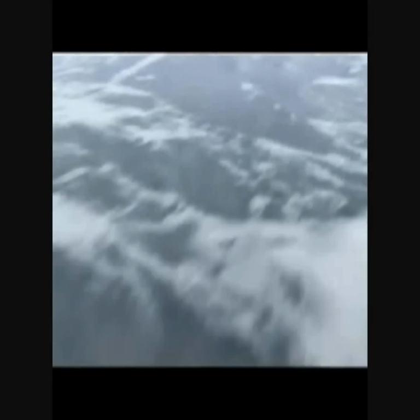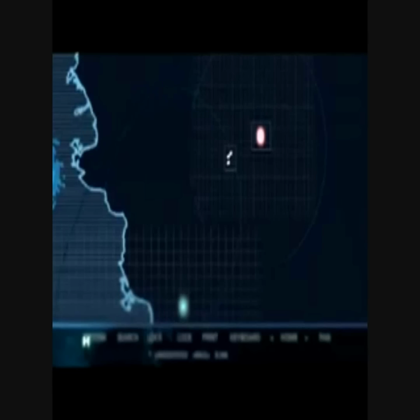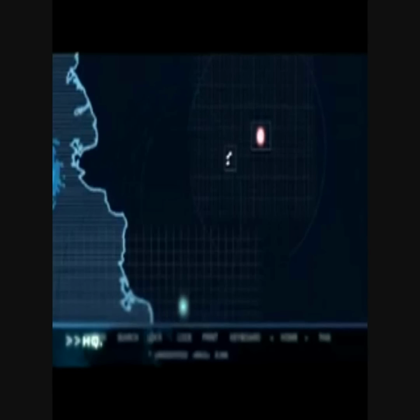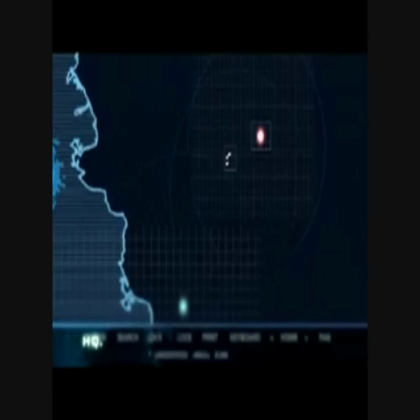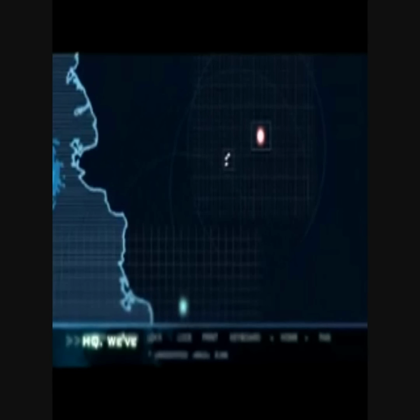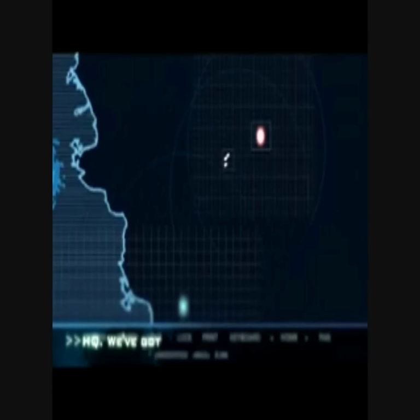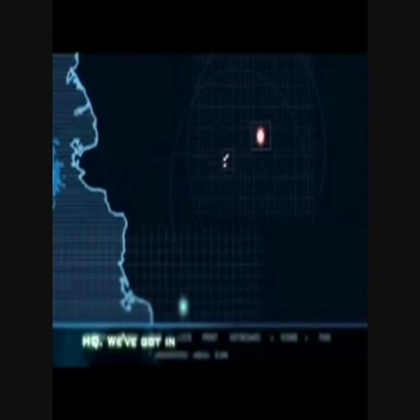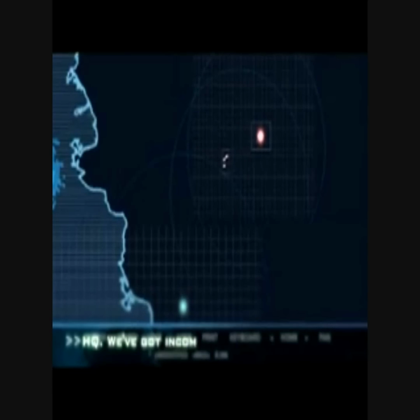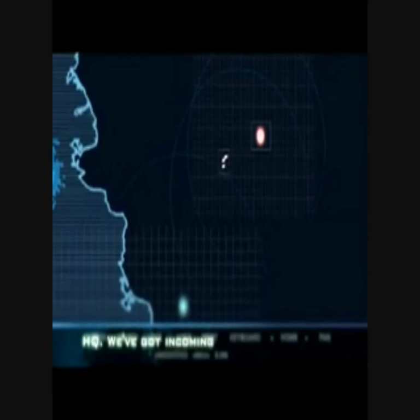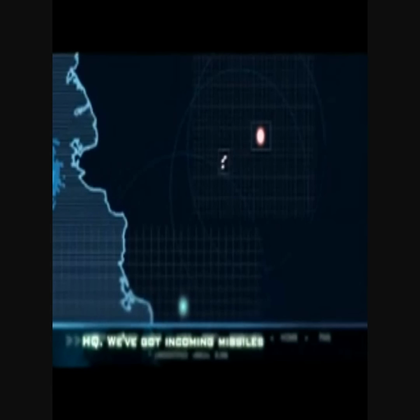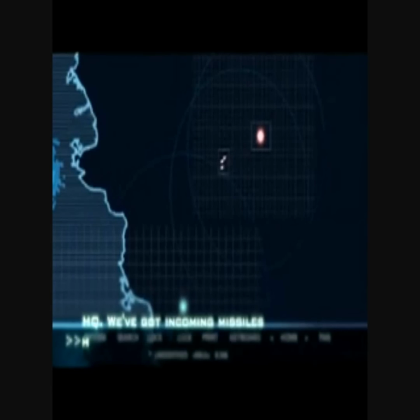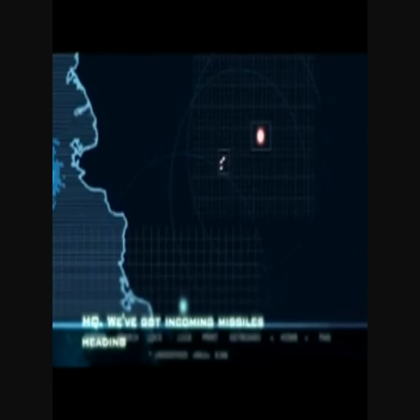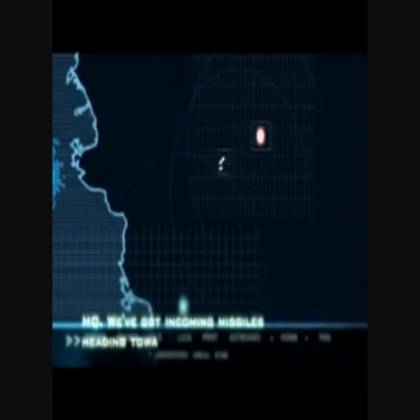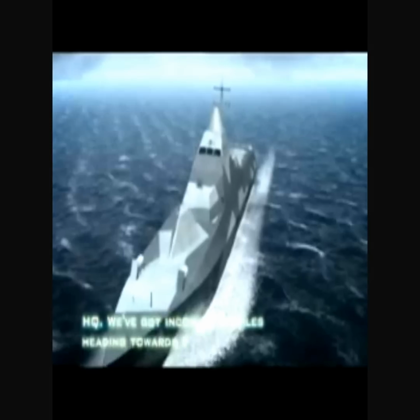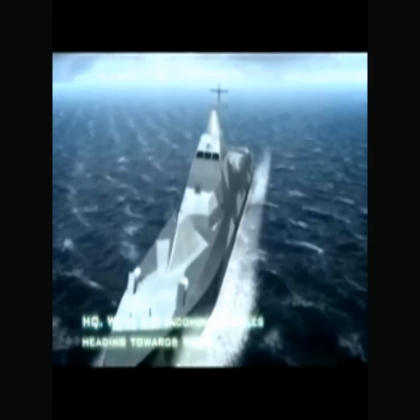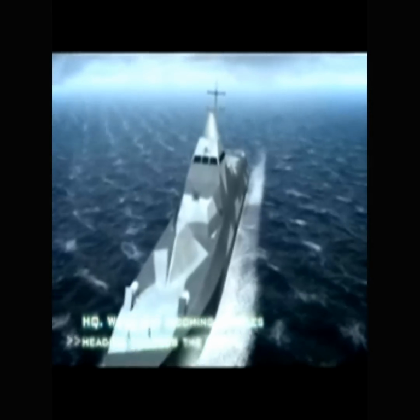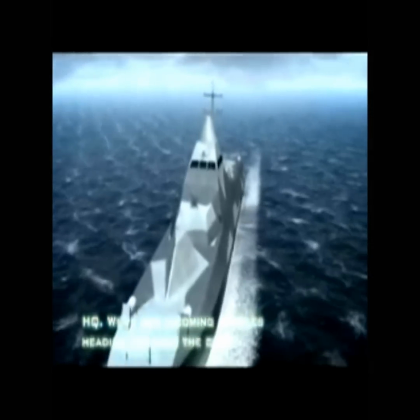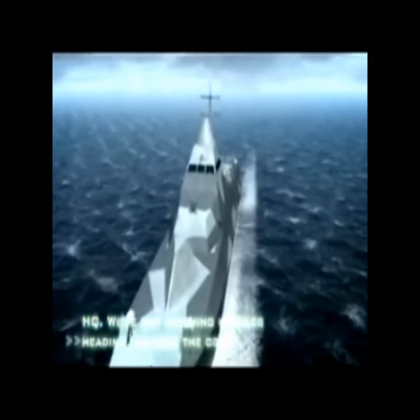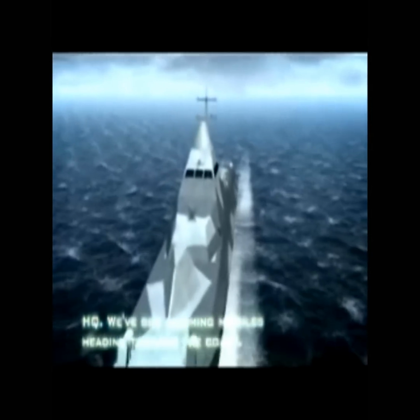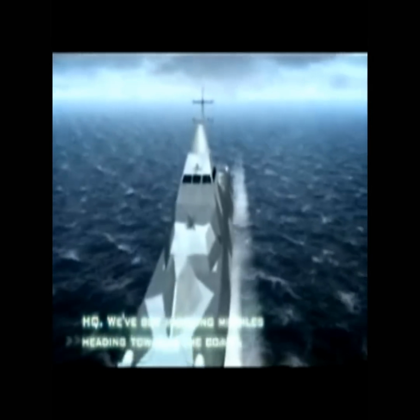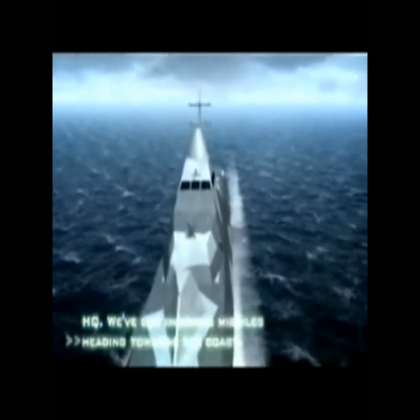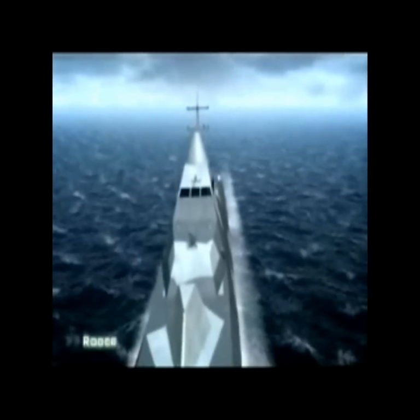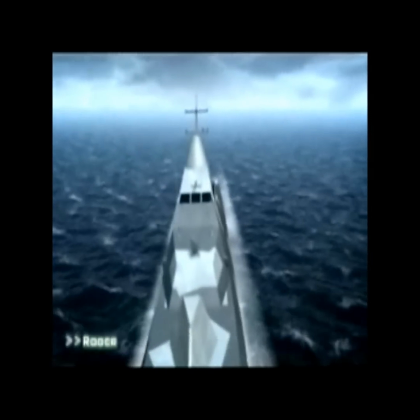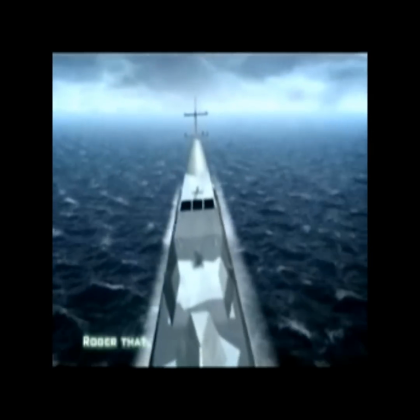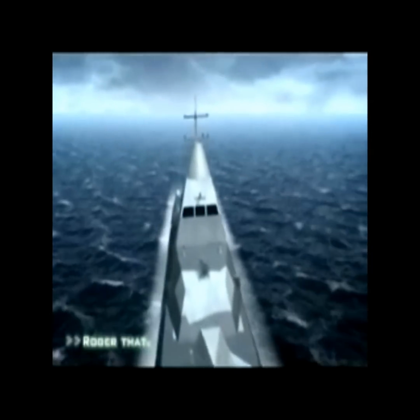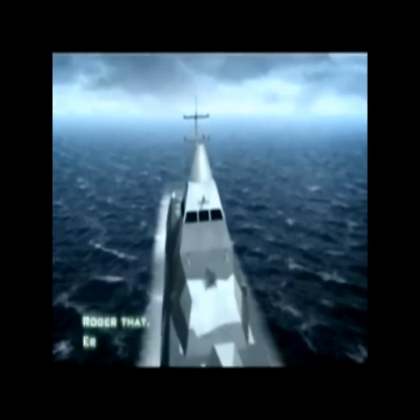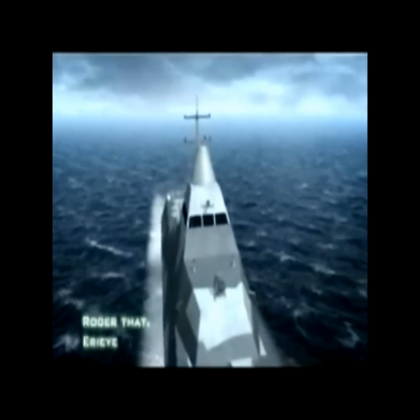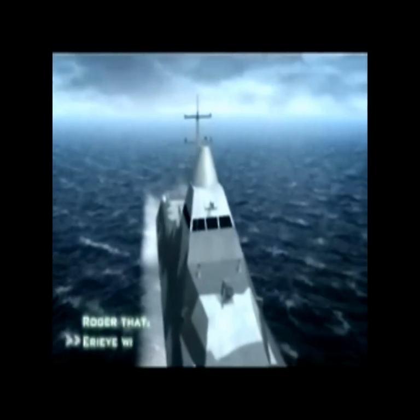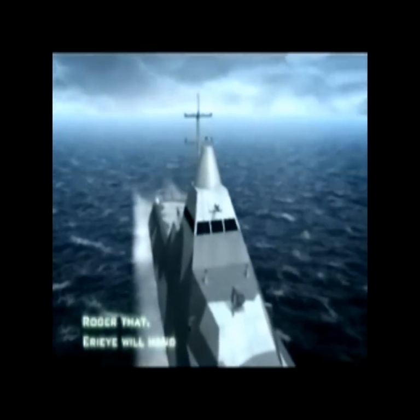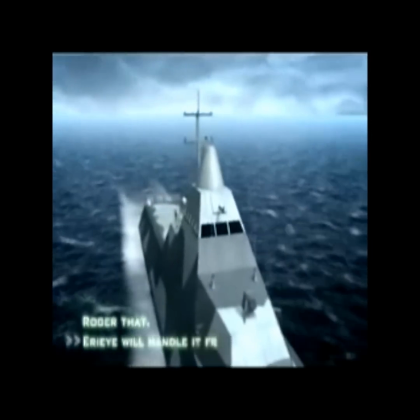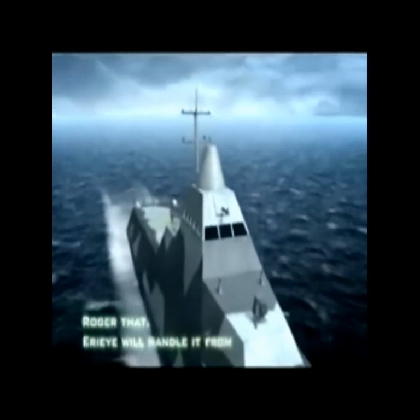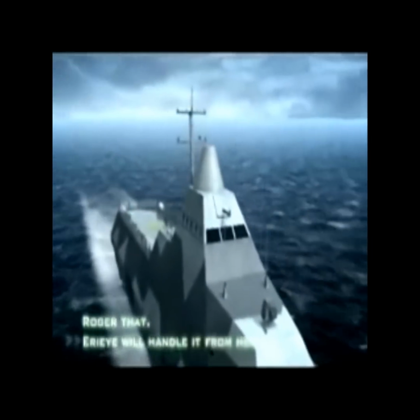H.Q., we've got incoming missiles heading to the coast. Roger that. ERI will handle it from here.